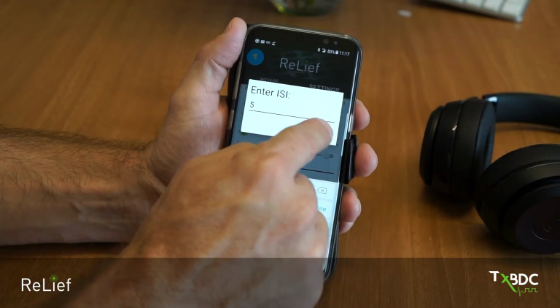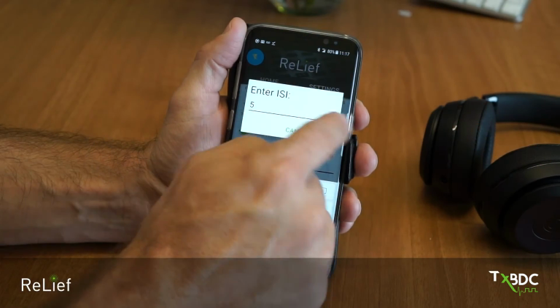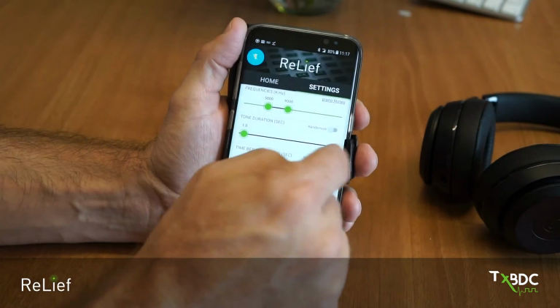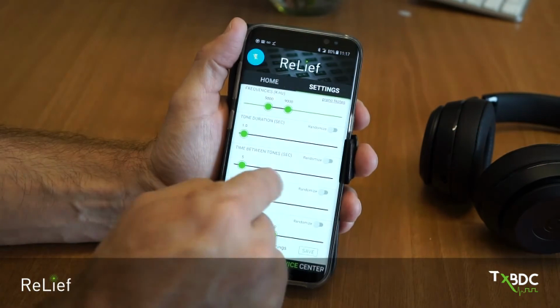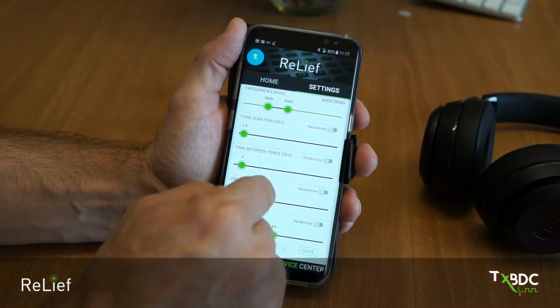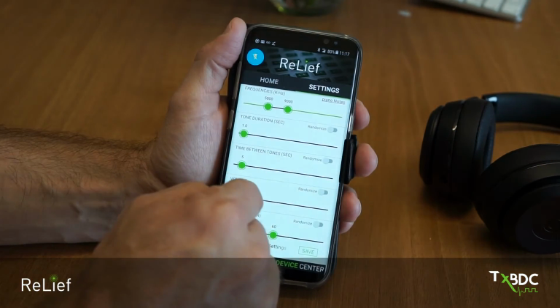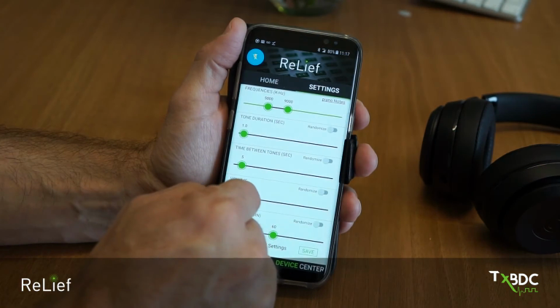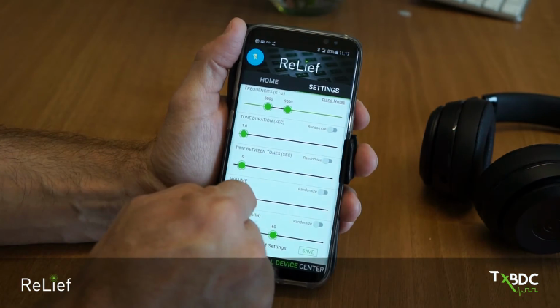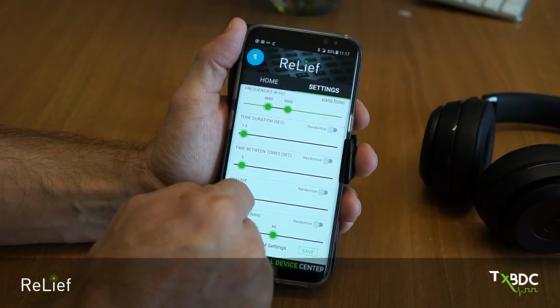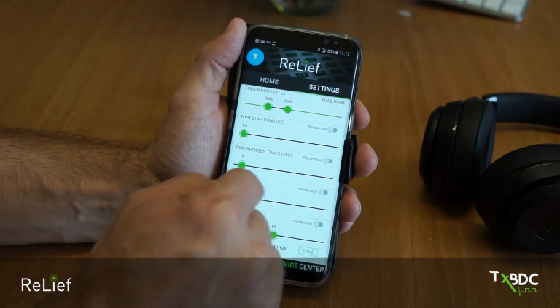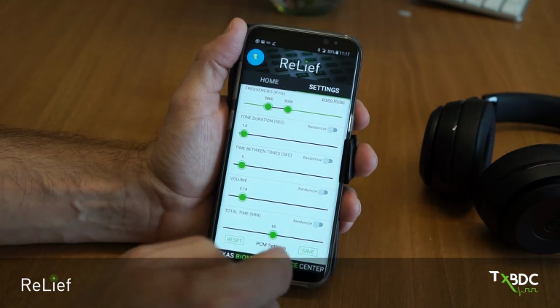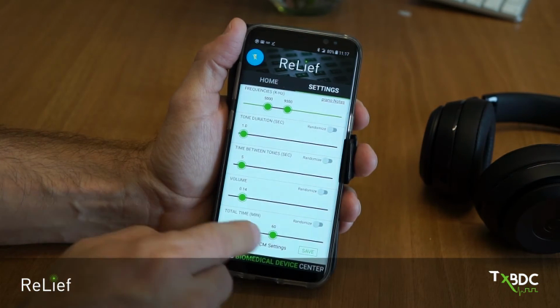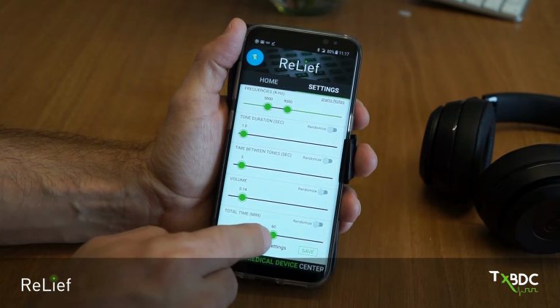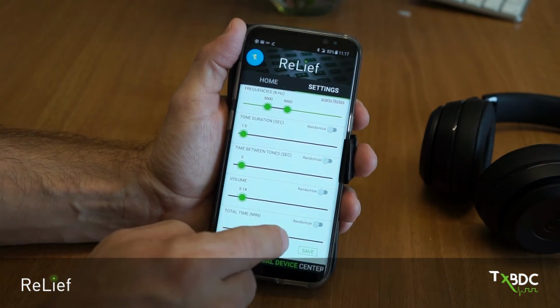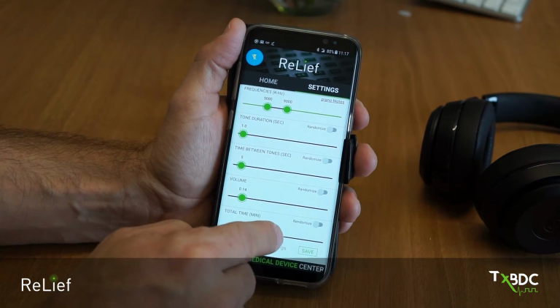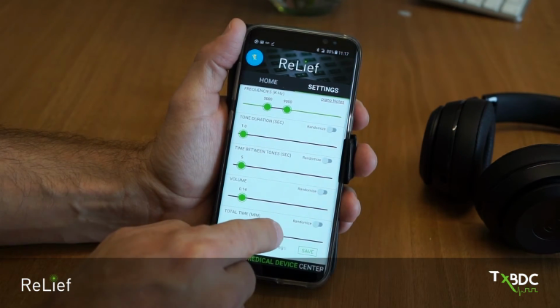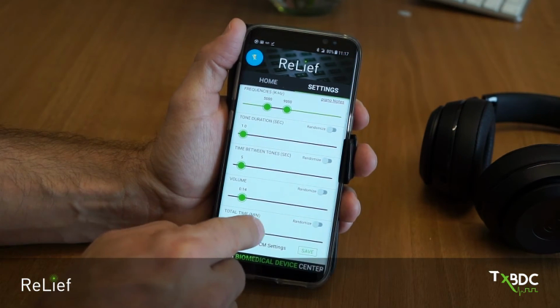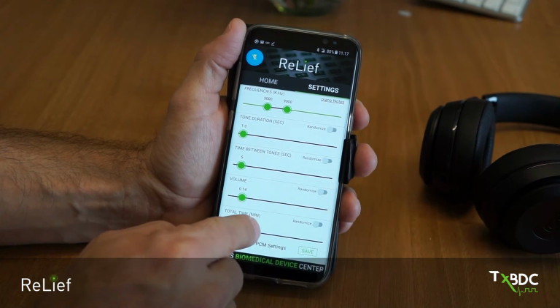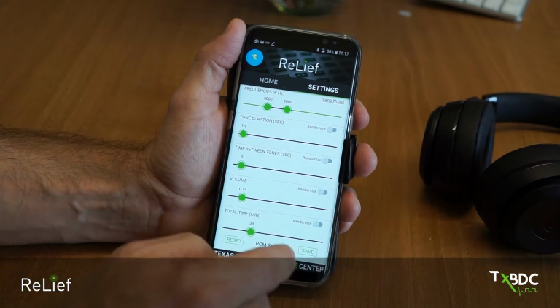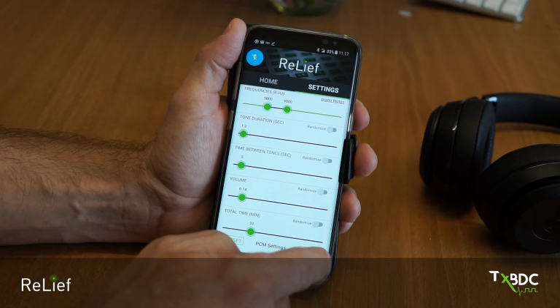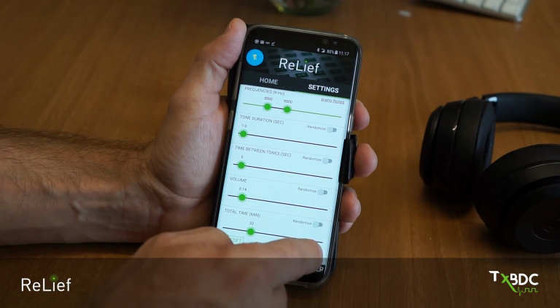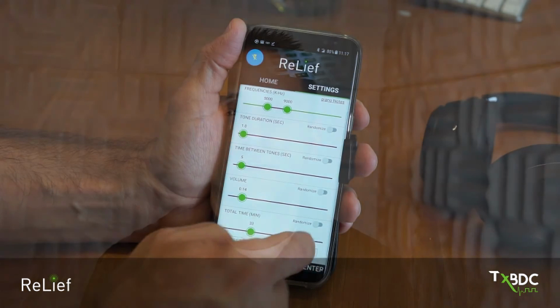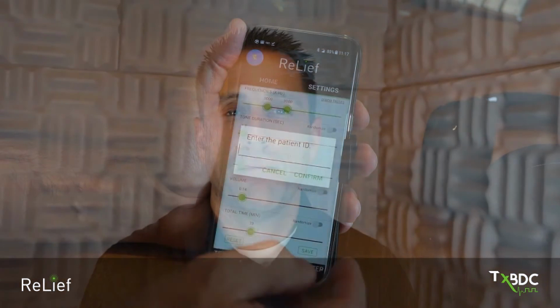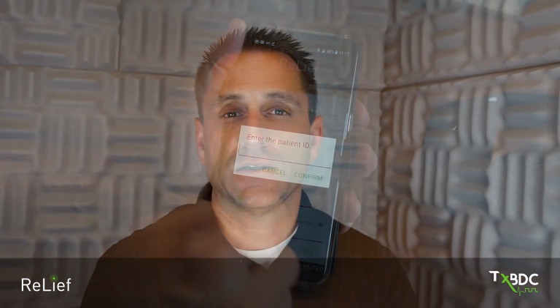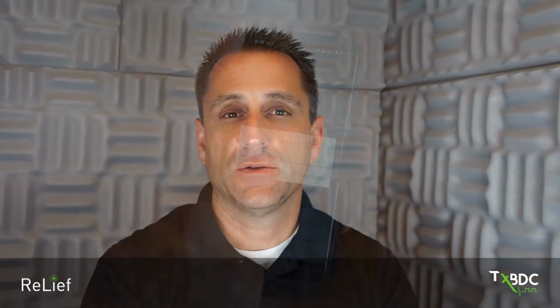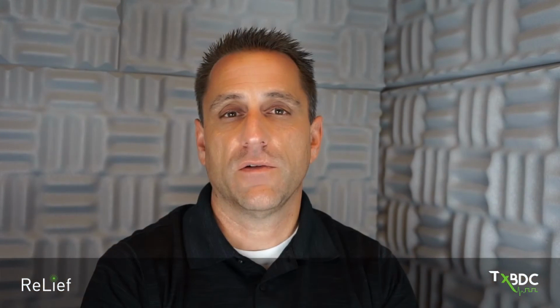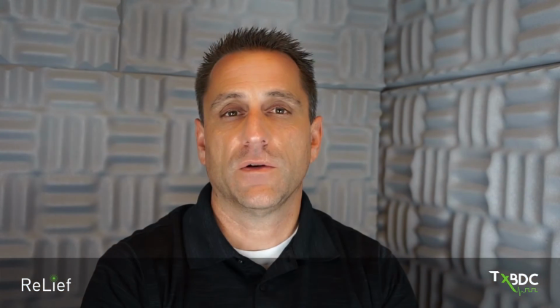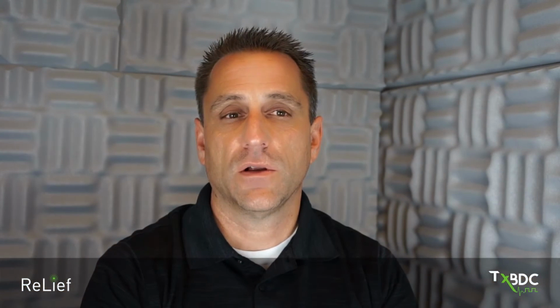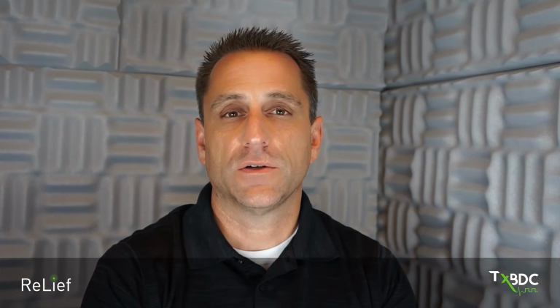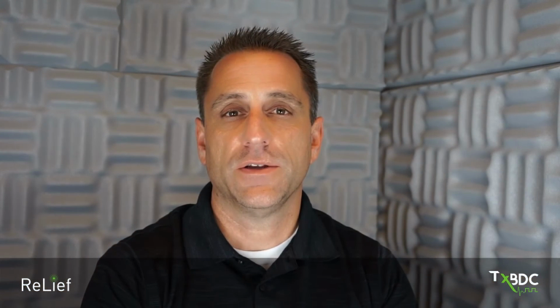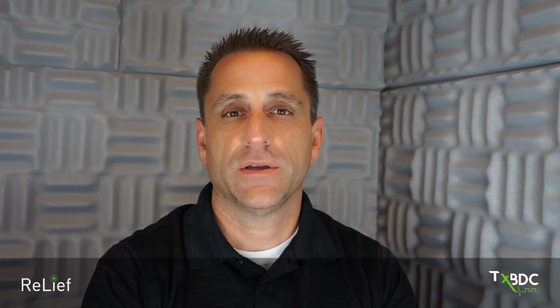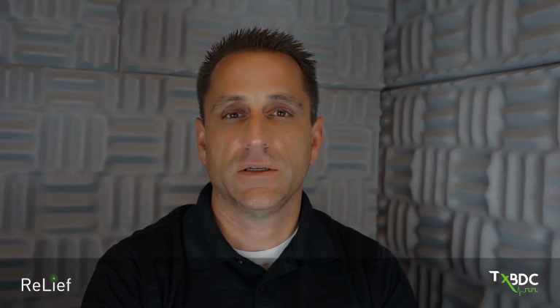The RELIEF system is another example of how the Texas Biomedical Device Center is engineering solutions to maximize recovery from neurological injury and disease.